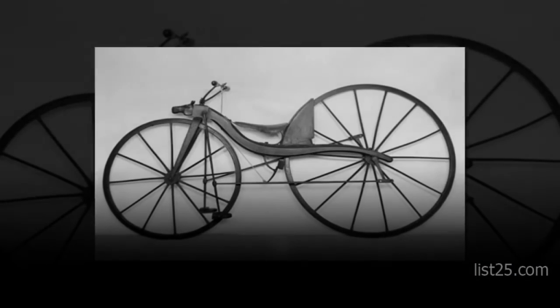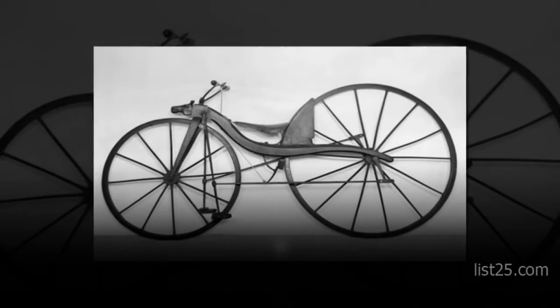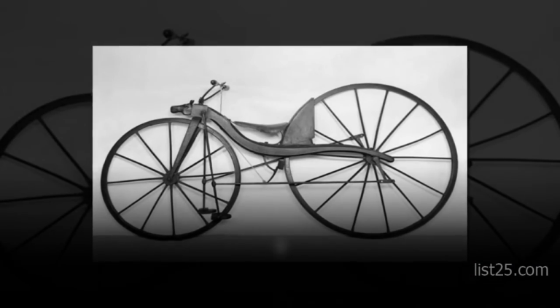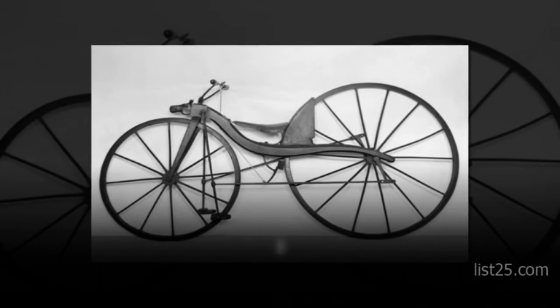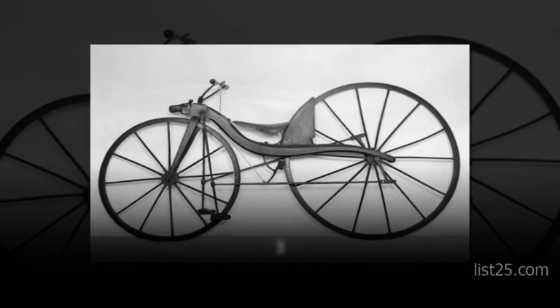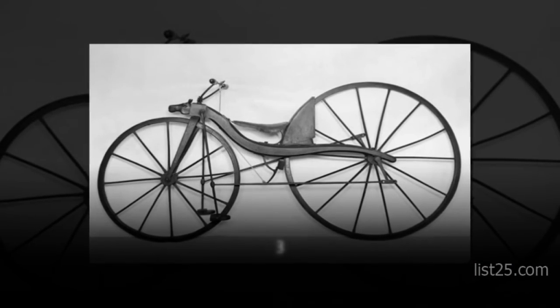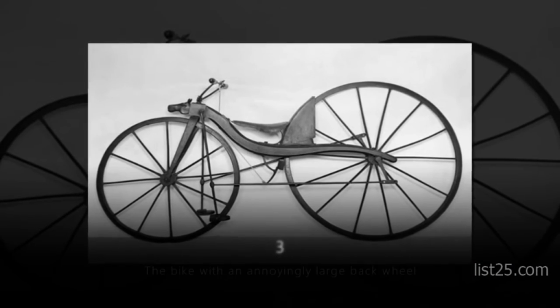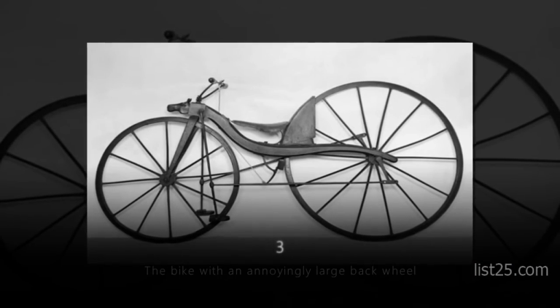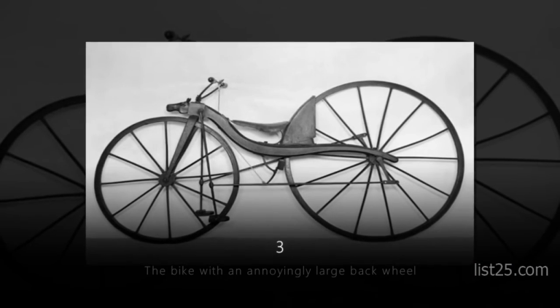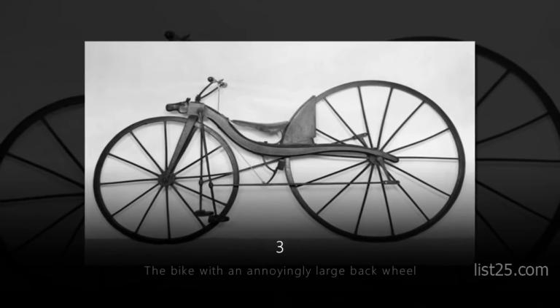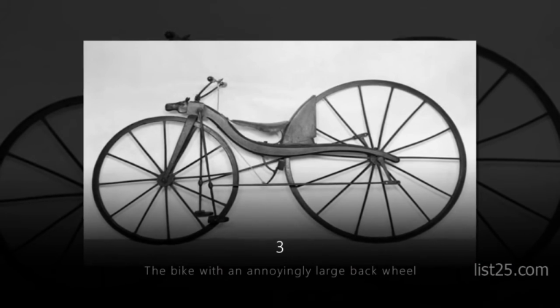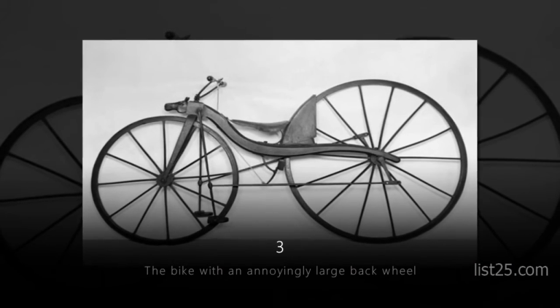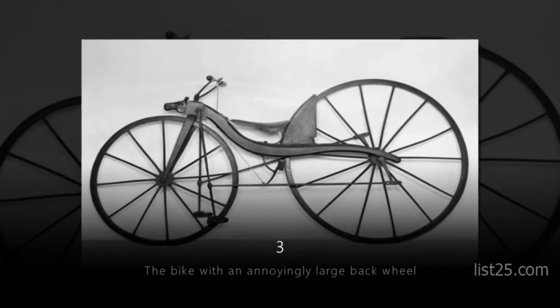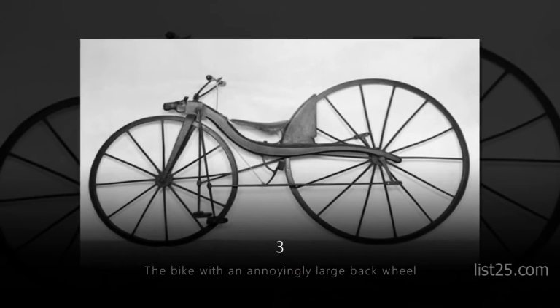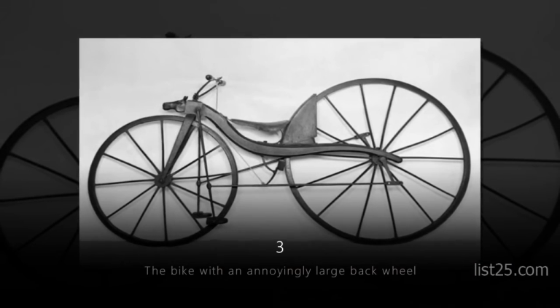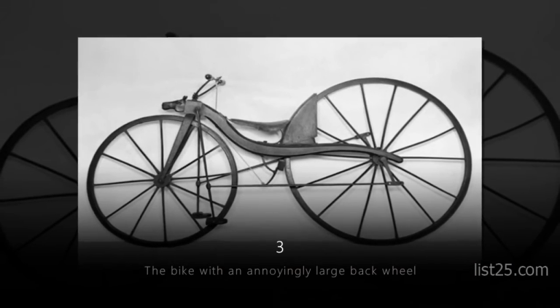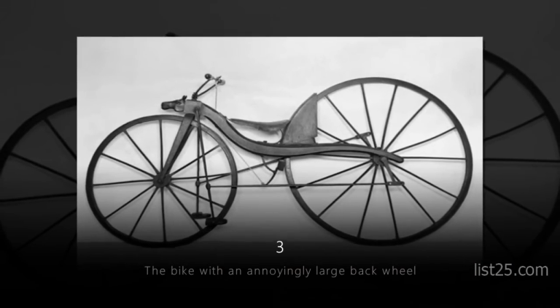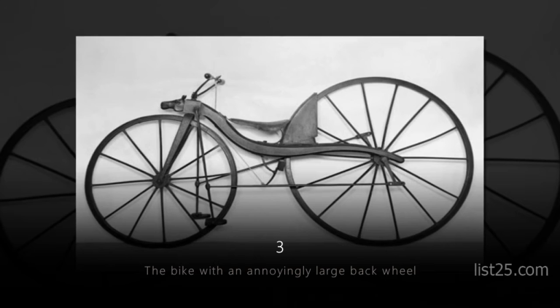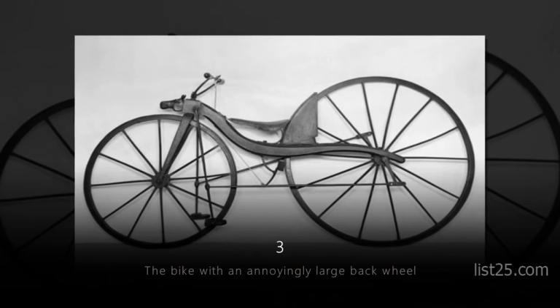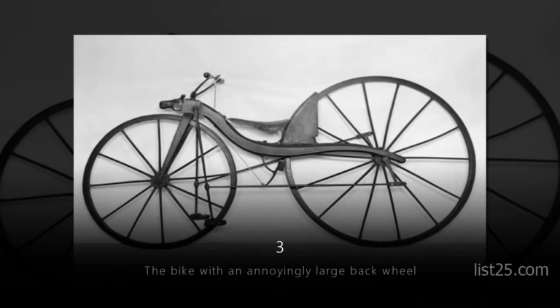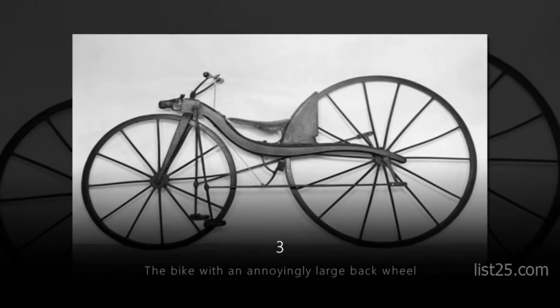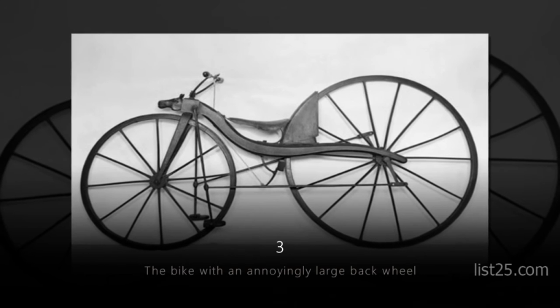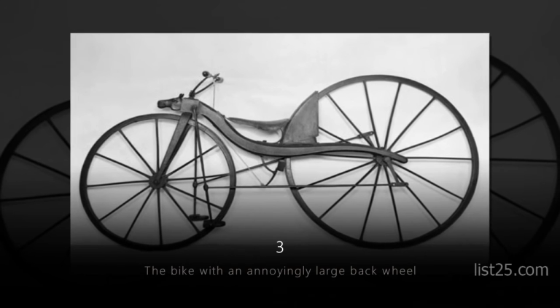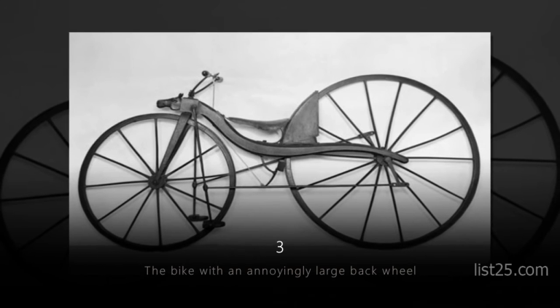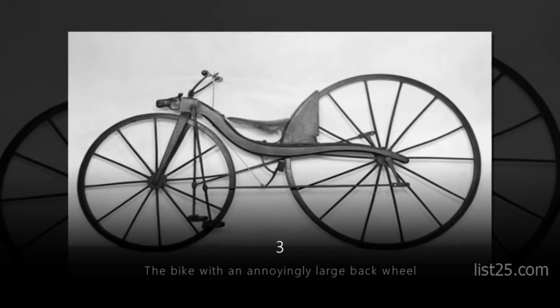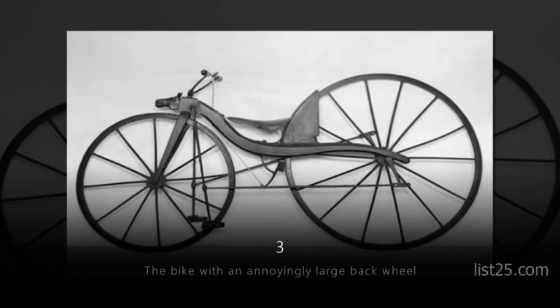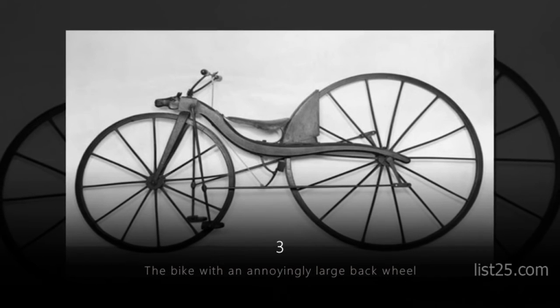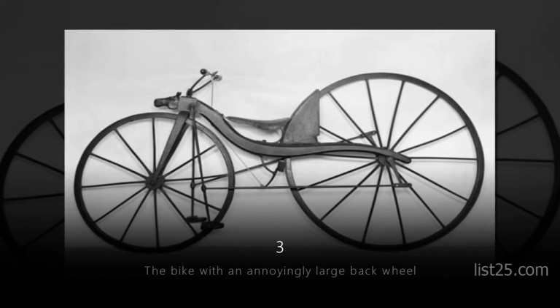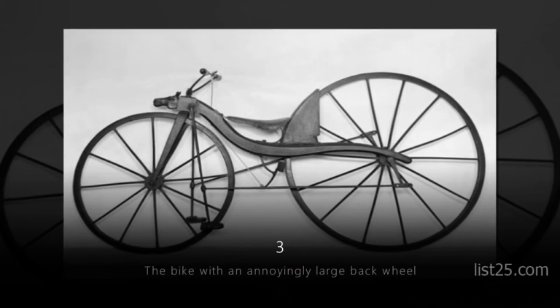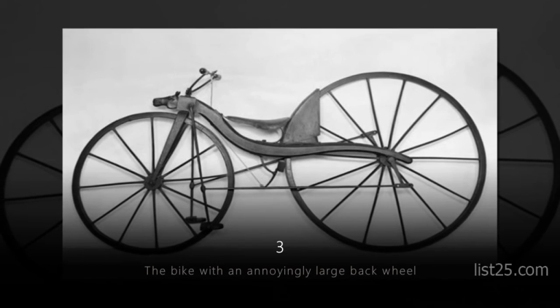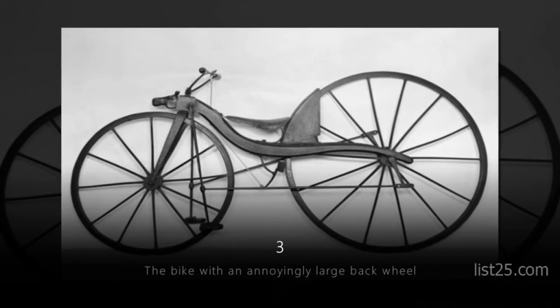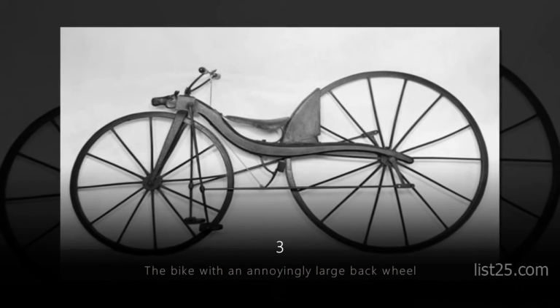The Bike with an Annoyingly Large Back Wheel. What is the purpose of this?